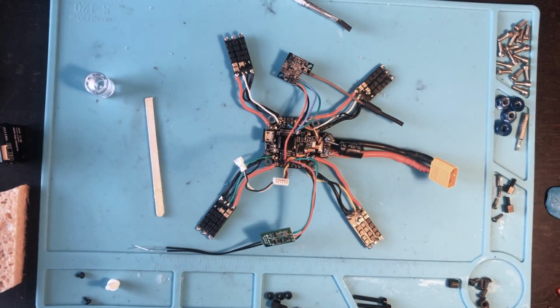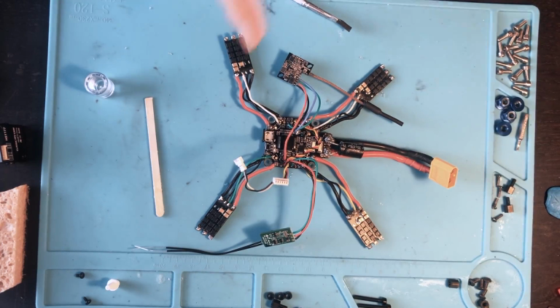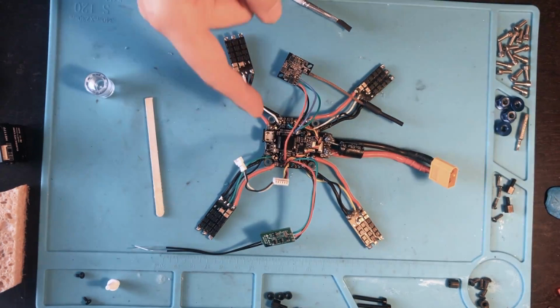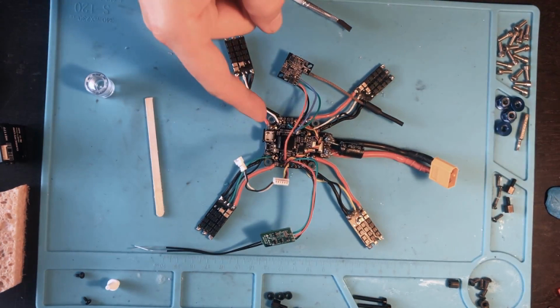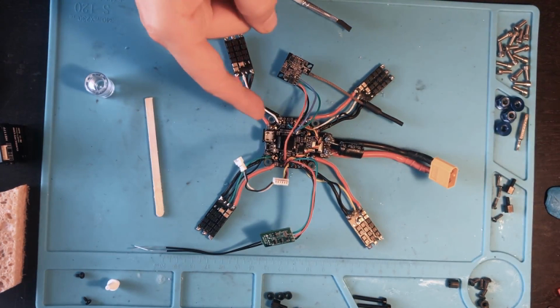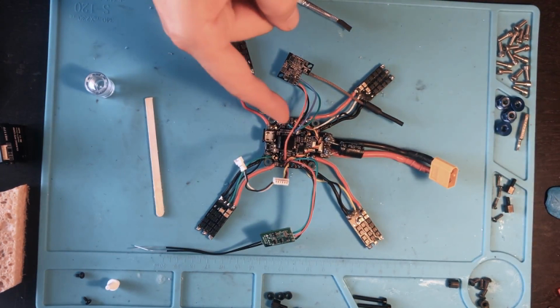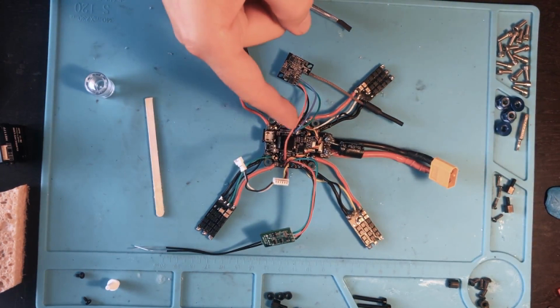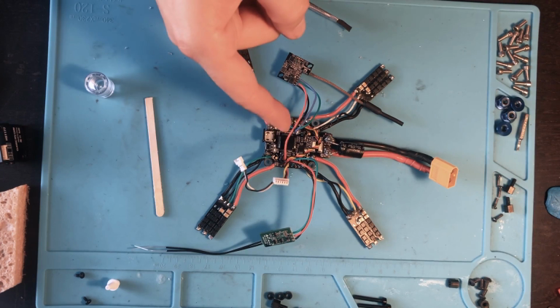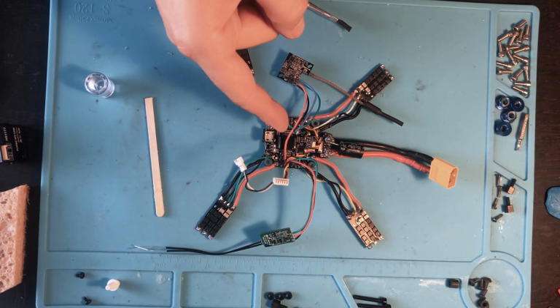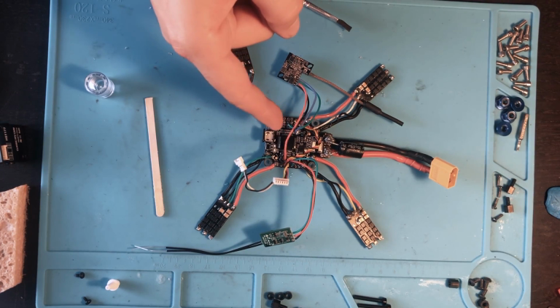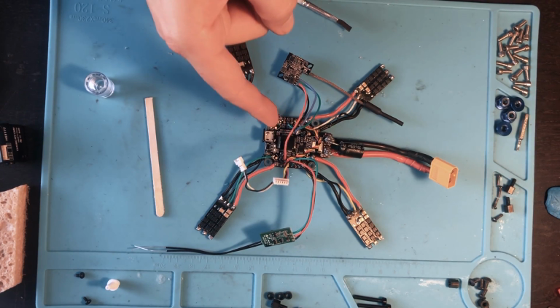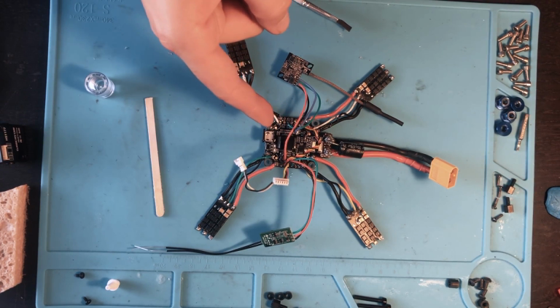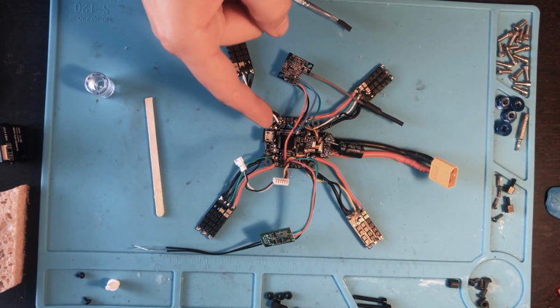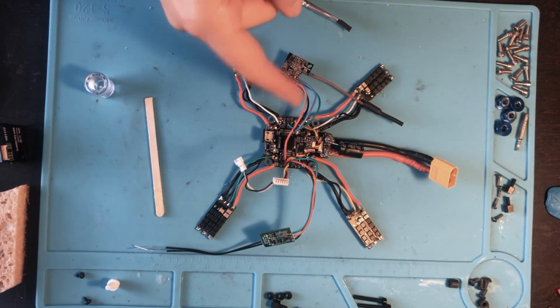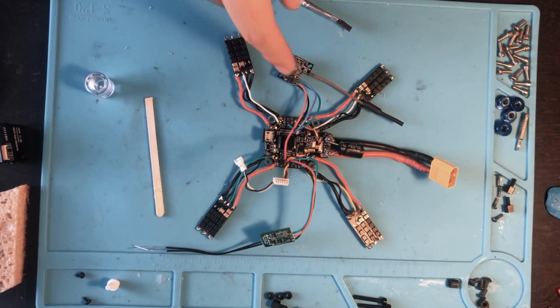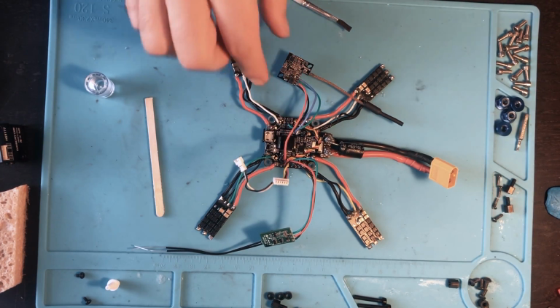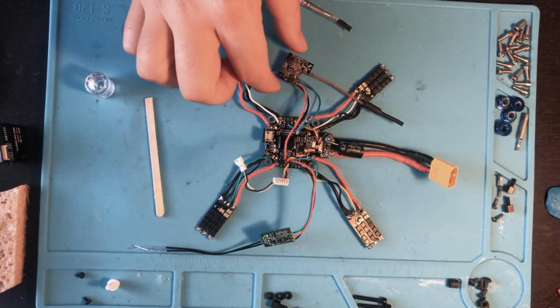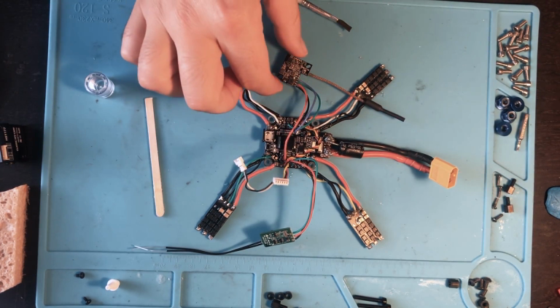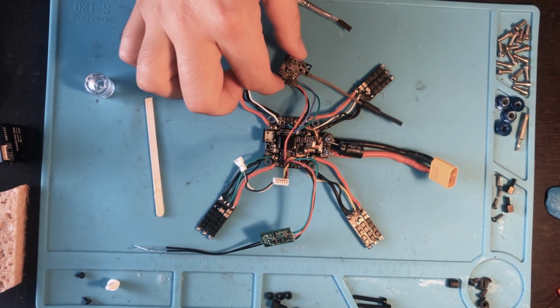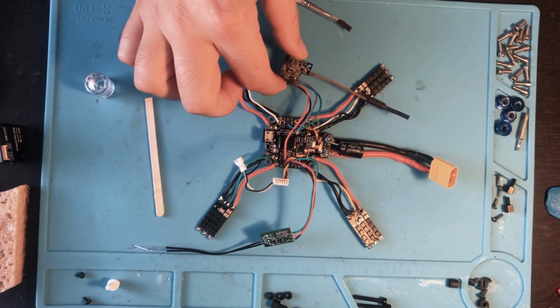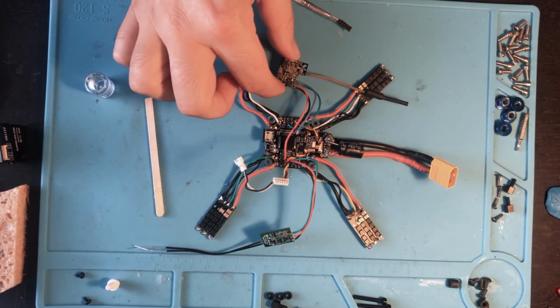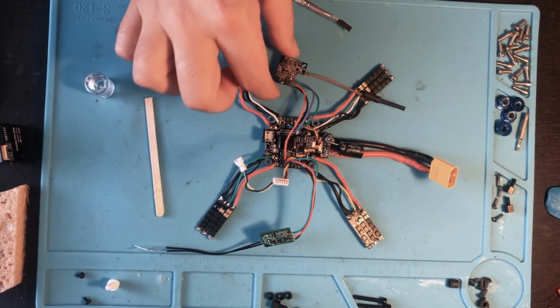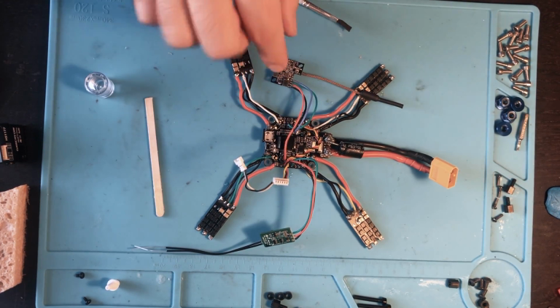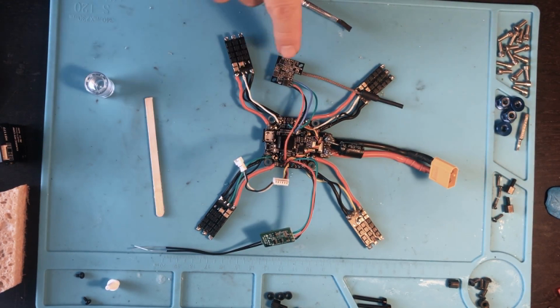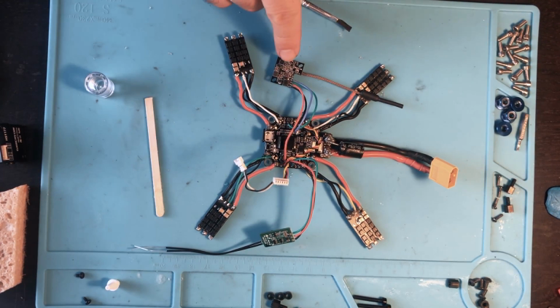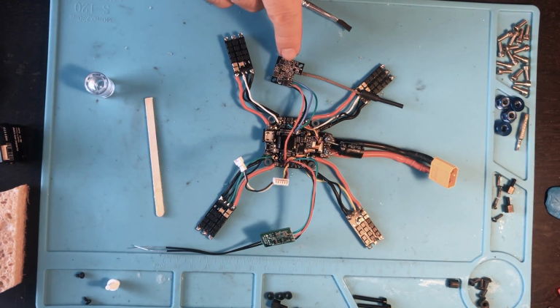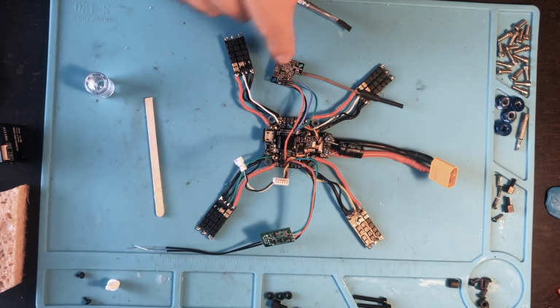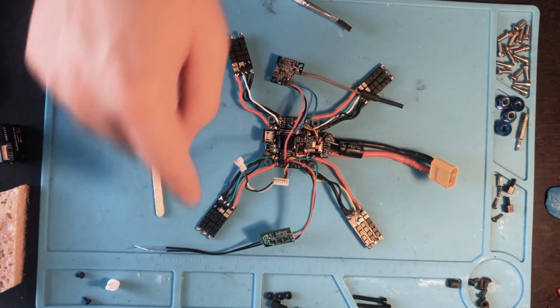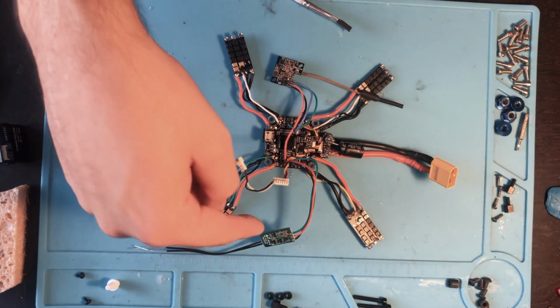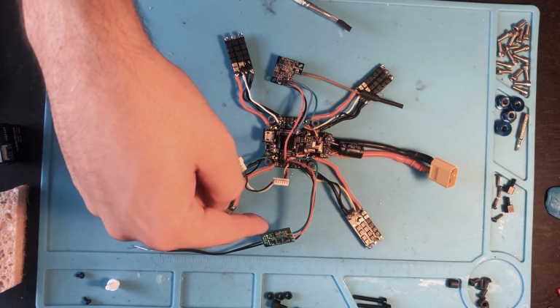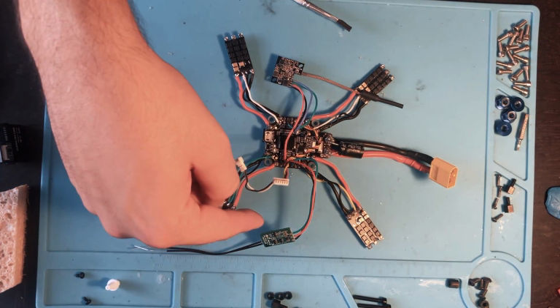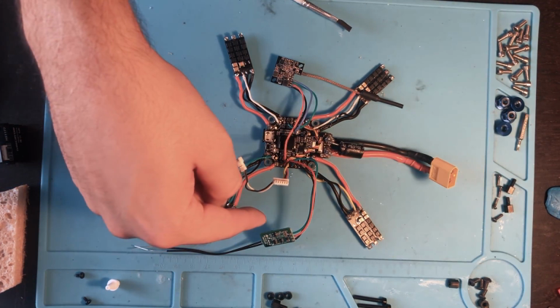While I'm letting the flight controller dry, I'm going to coat the video transmitter and the receiver.